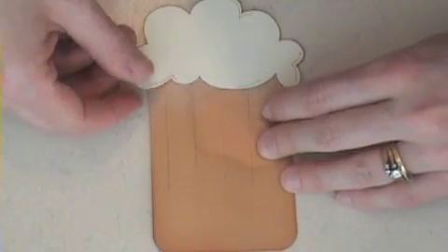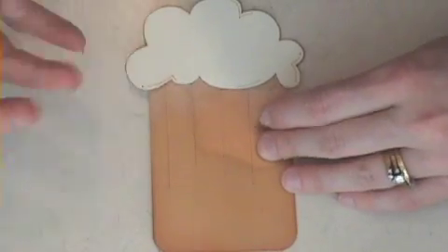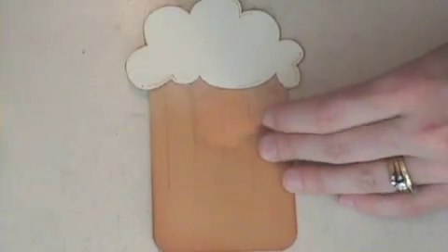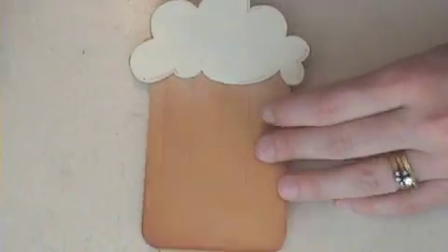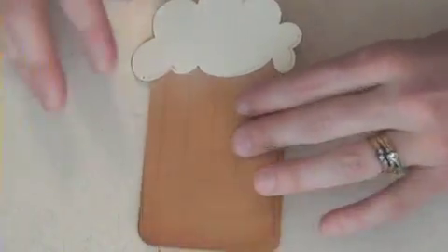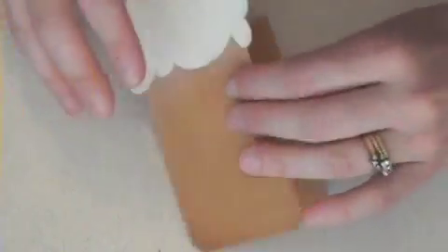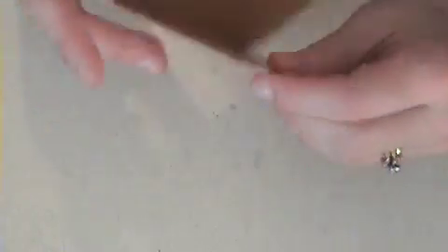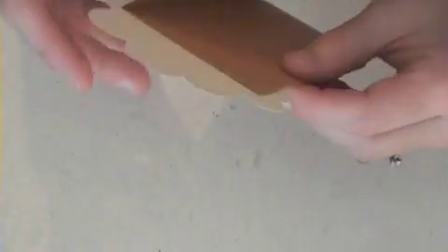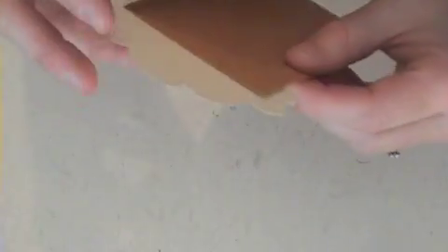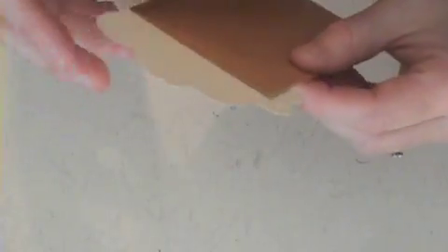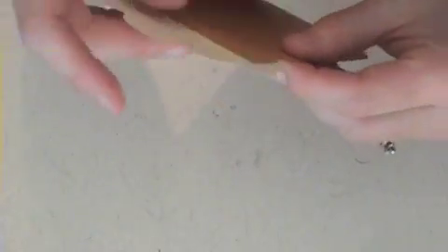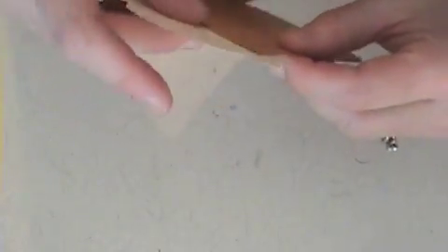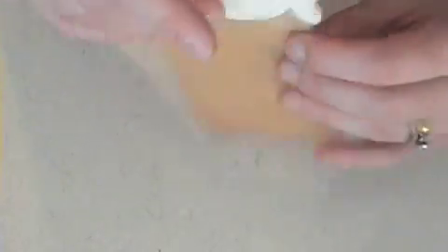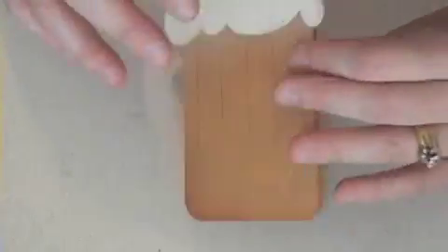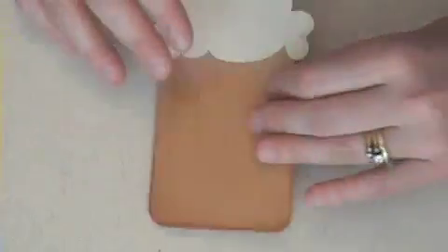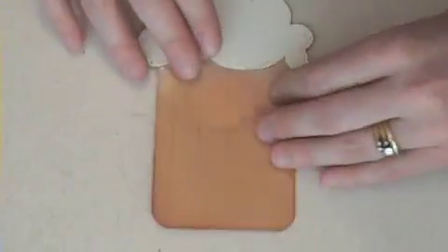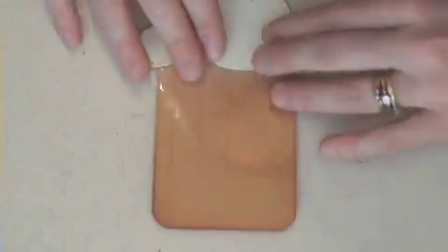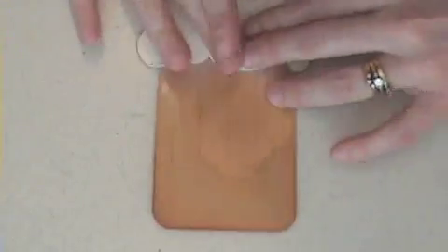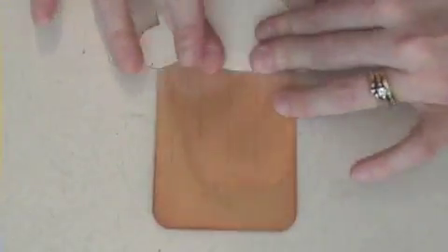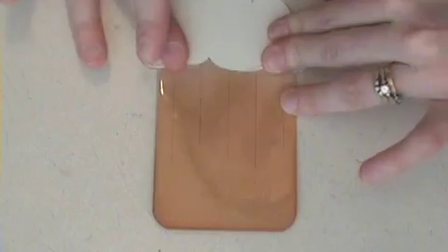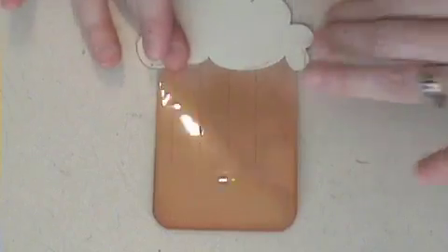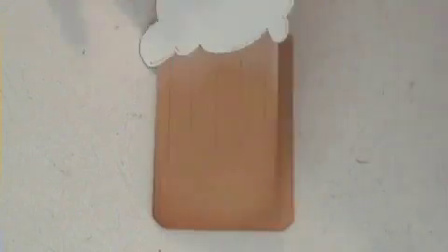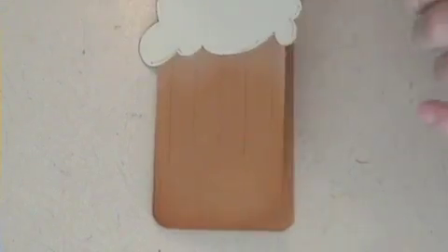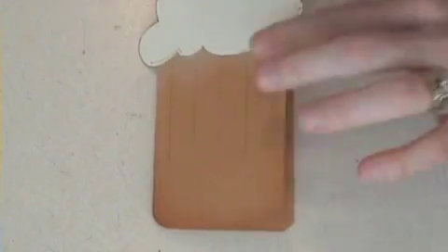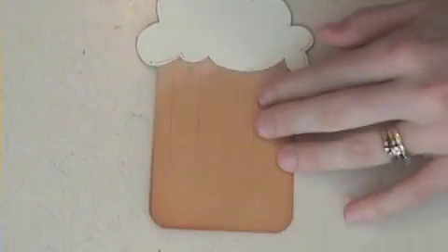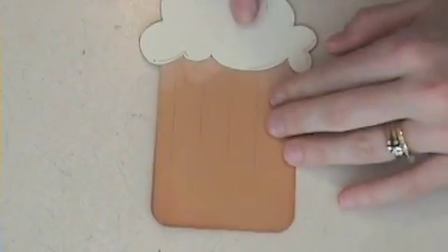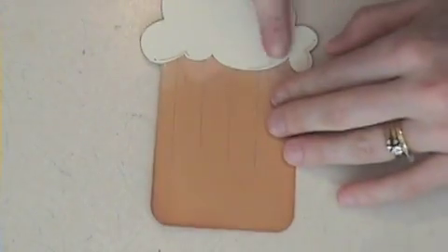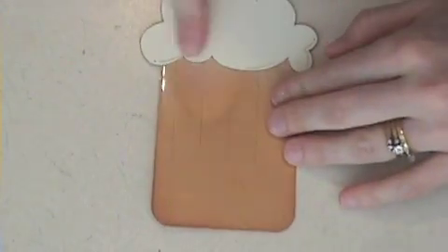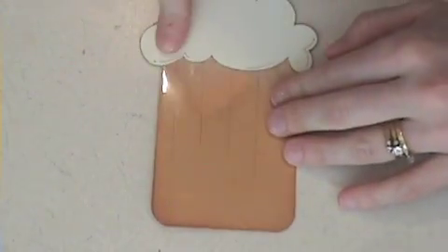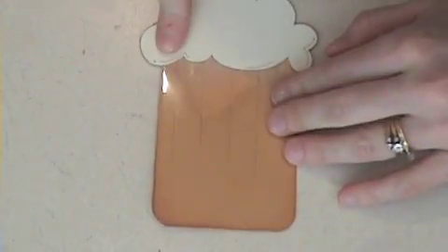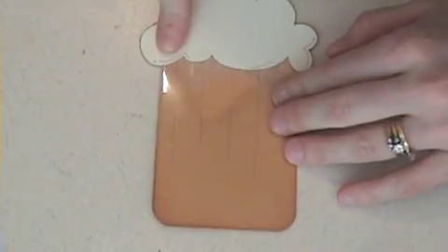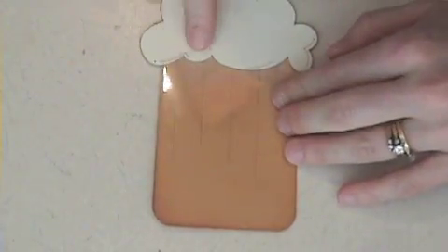Okay, seriously, I'm giddy — giddy about my beer cup. So there's the foam.